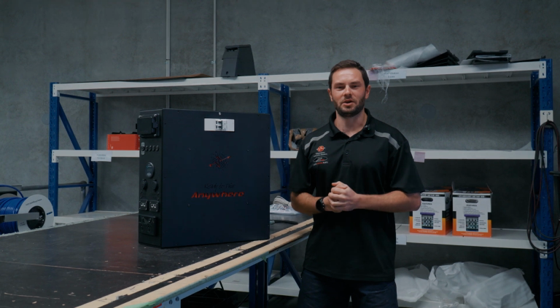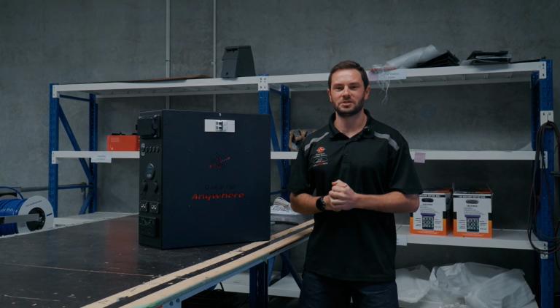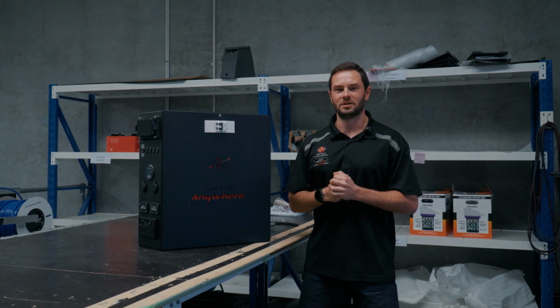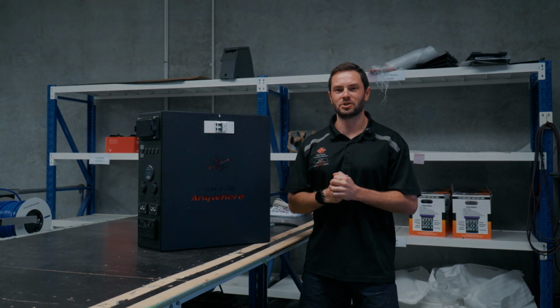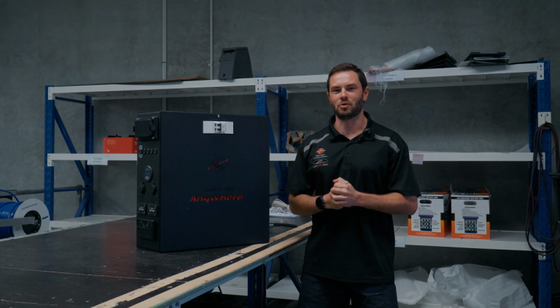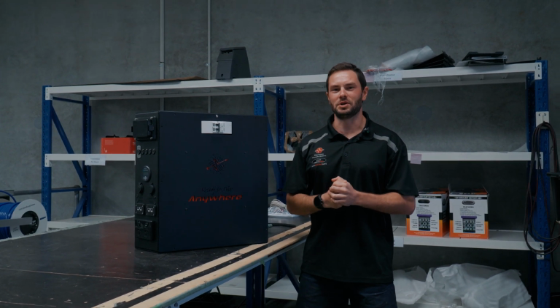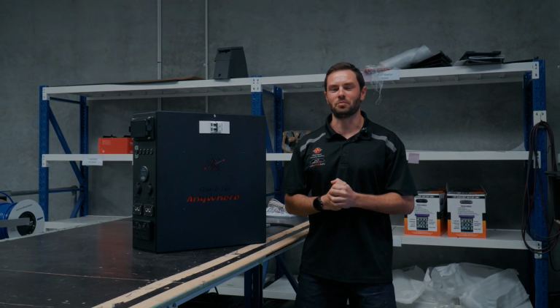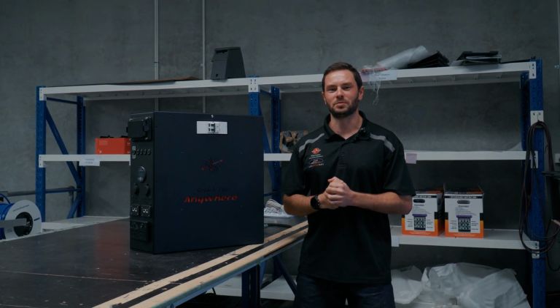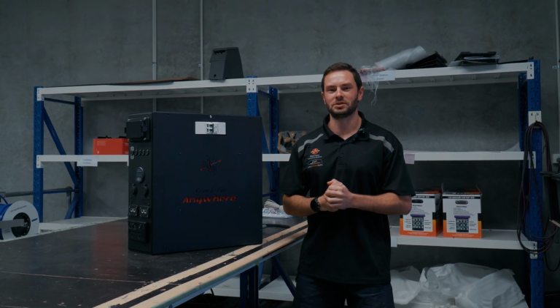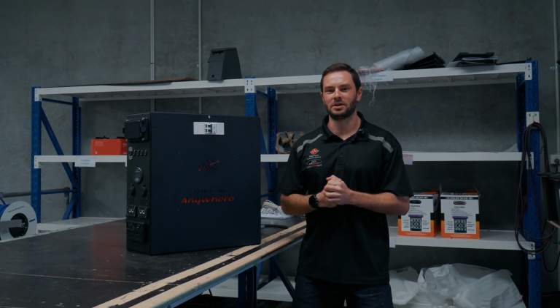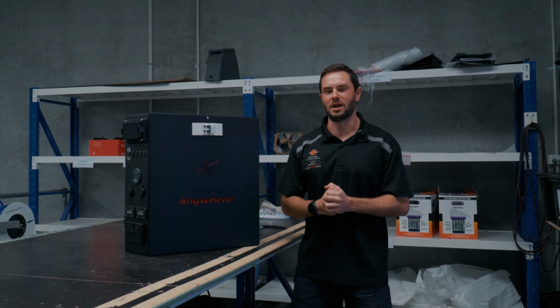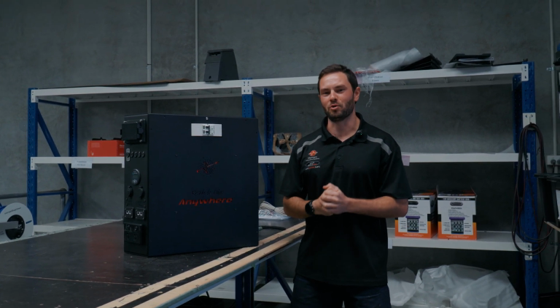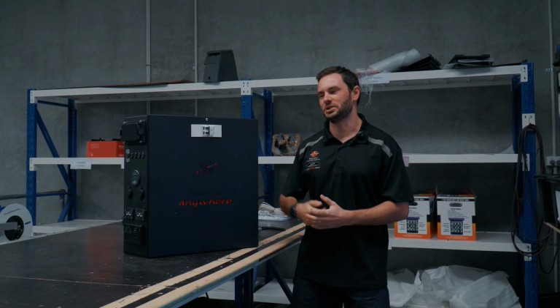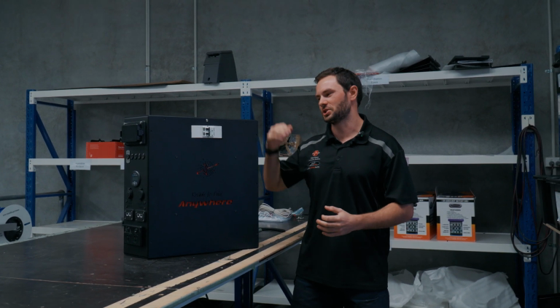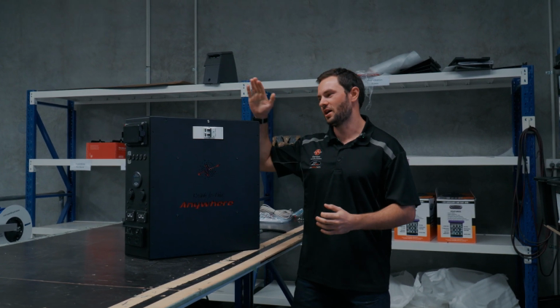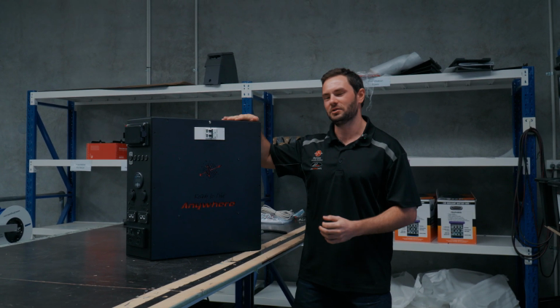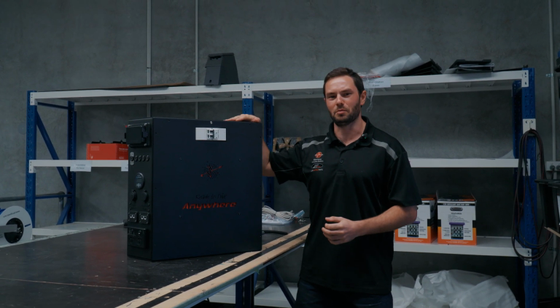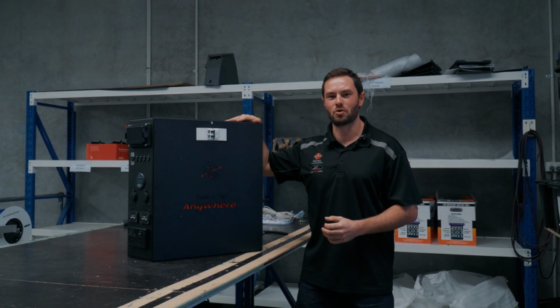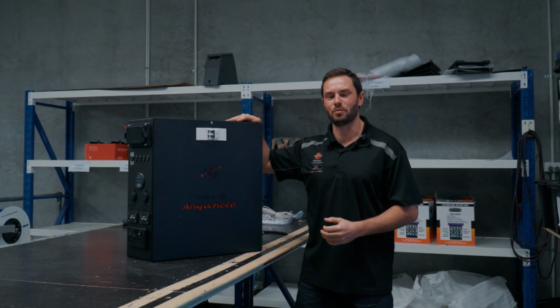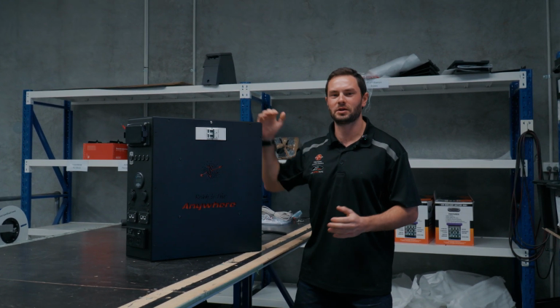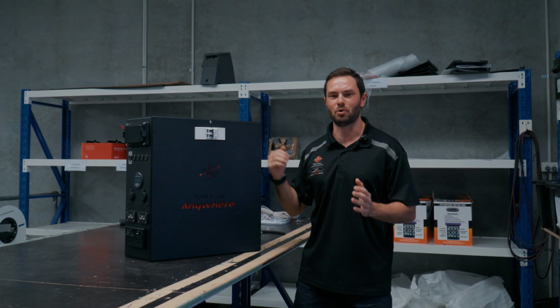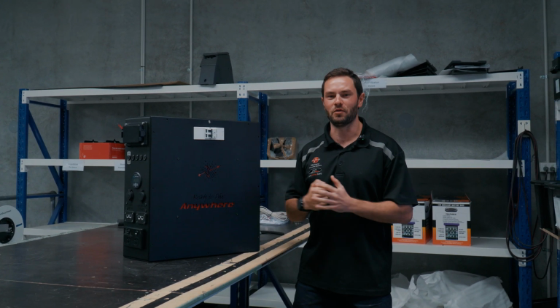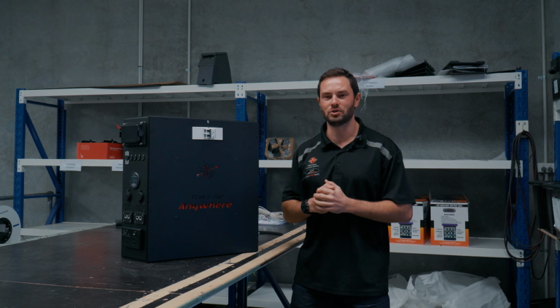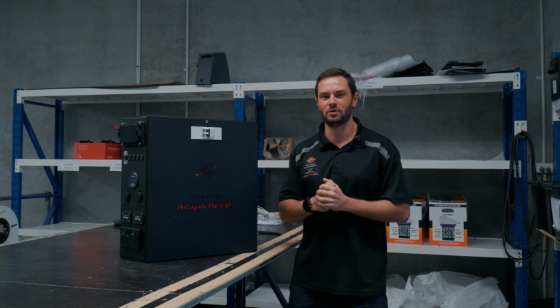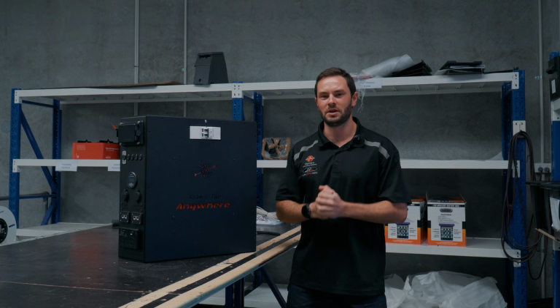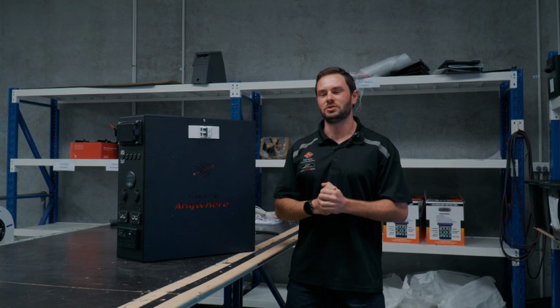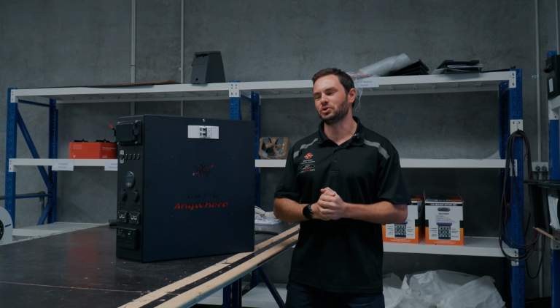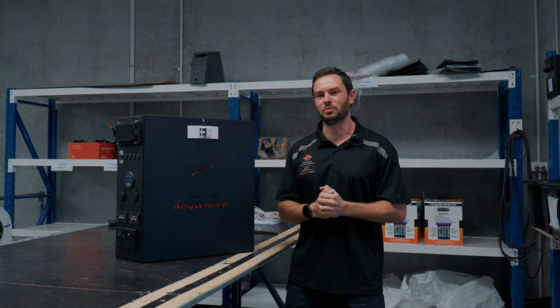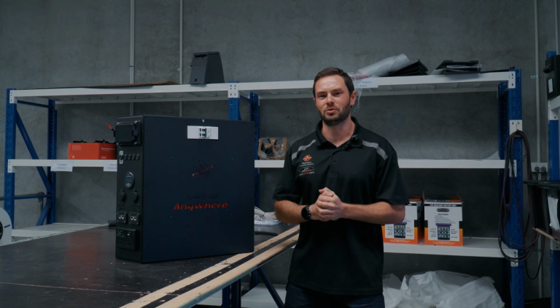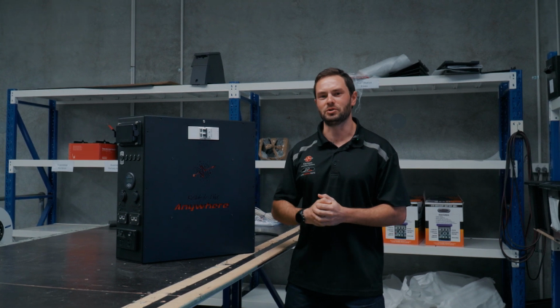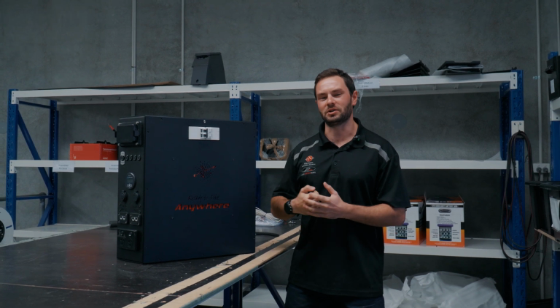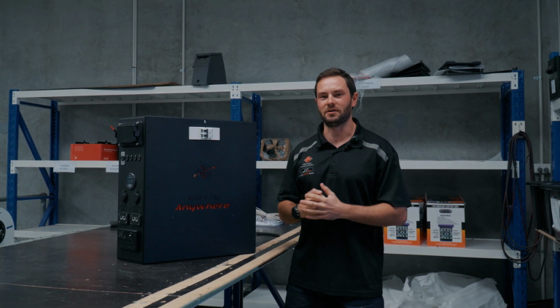Hey guys, last year we released the Prospector and now we're releasing the Scout, a more compact smaller version of it. So let's jump into it and check it out.